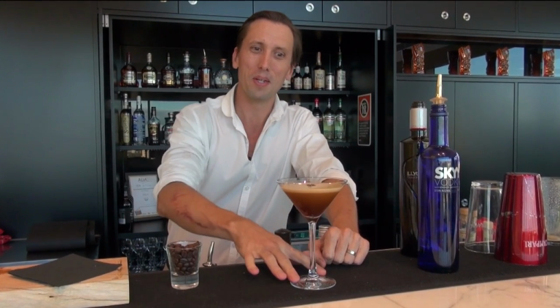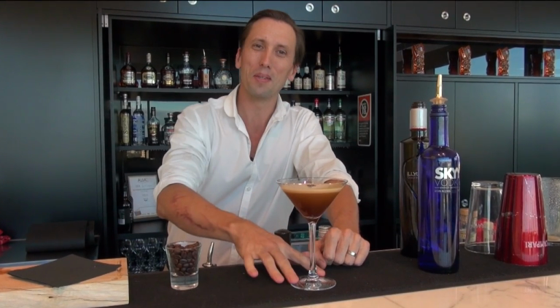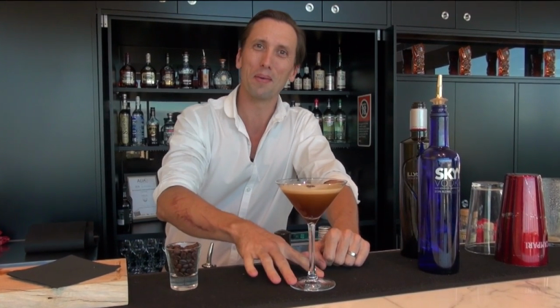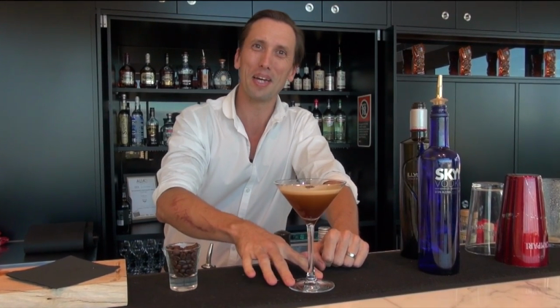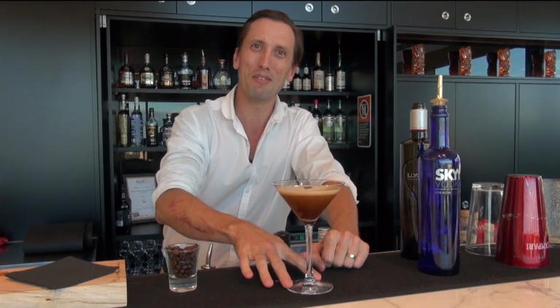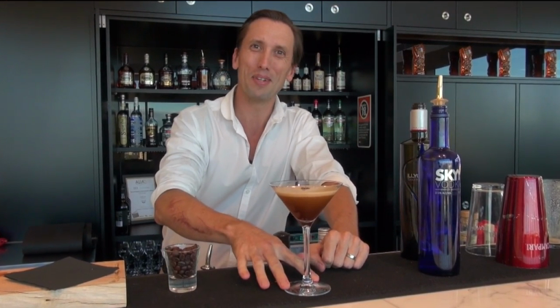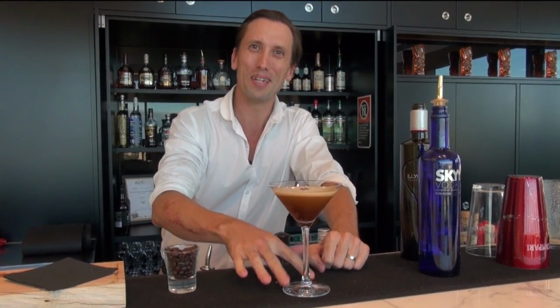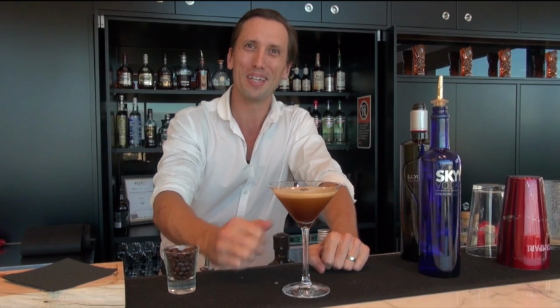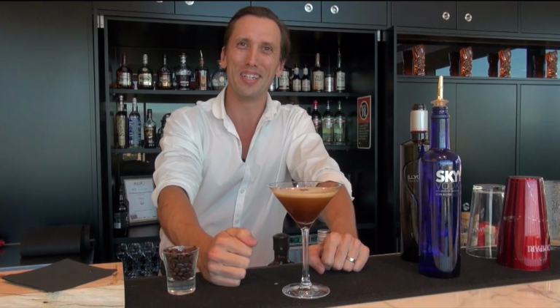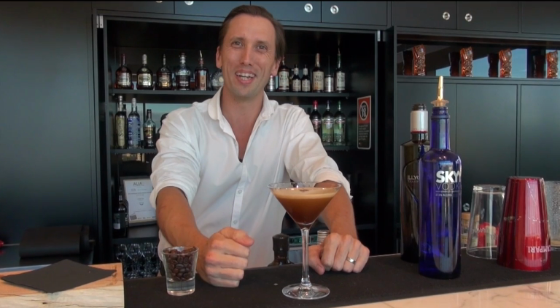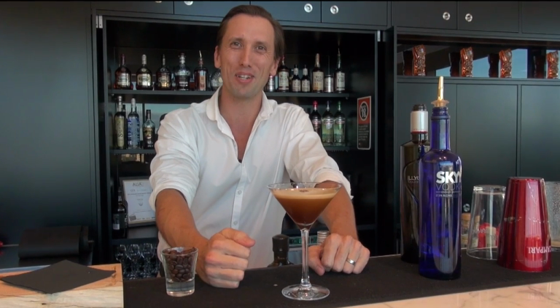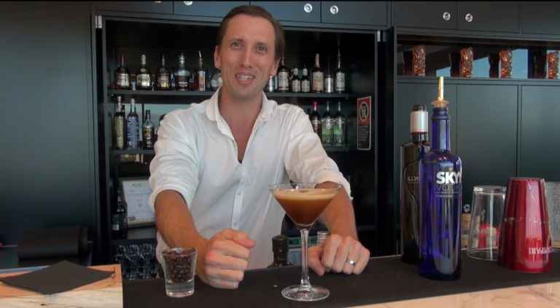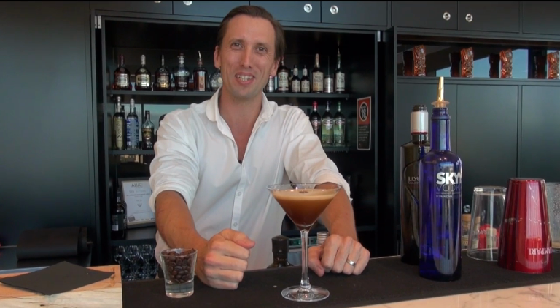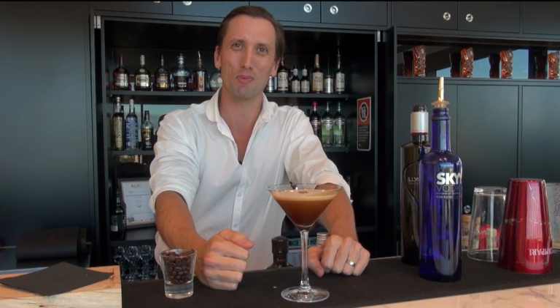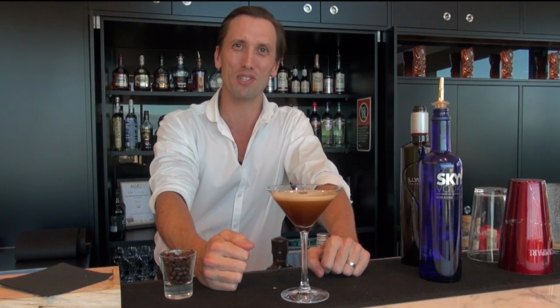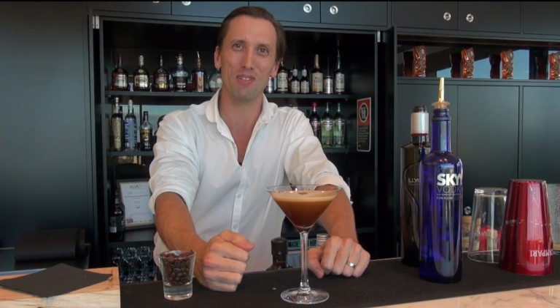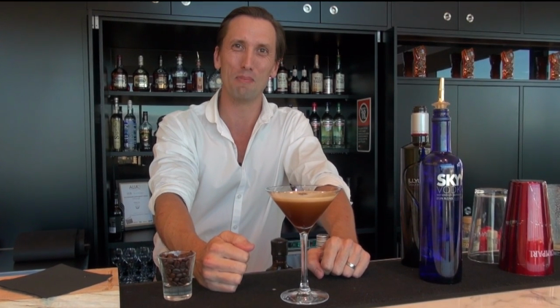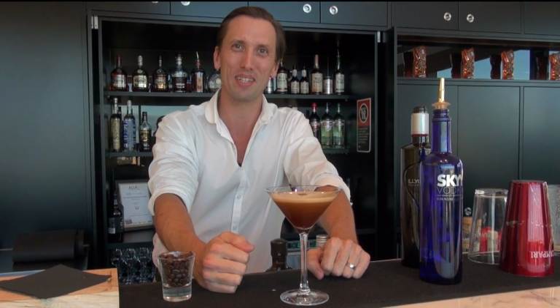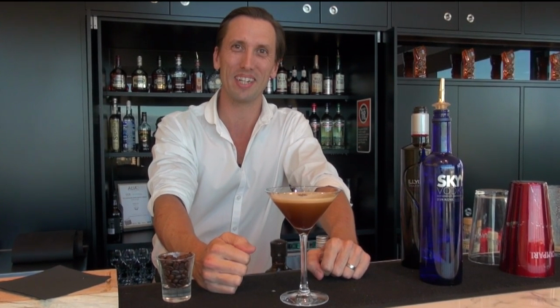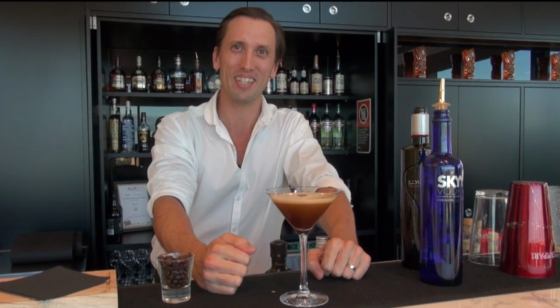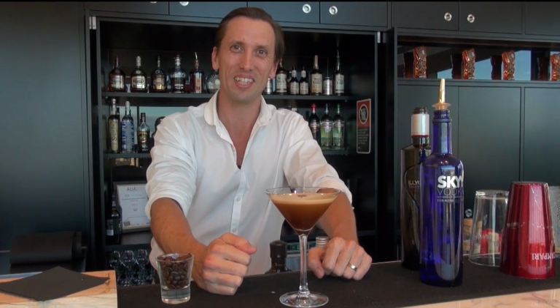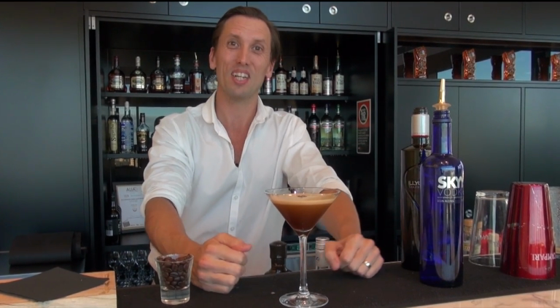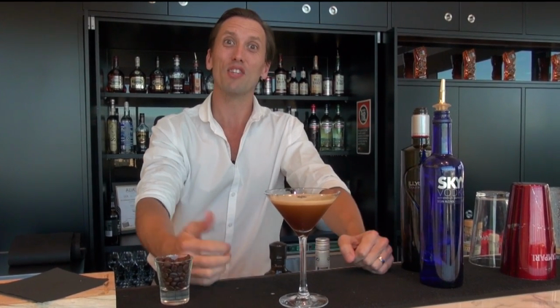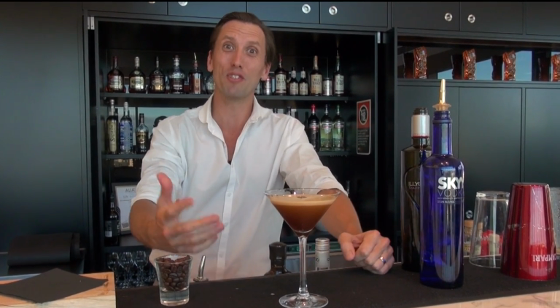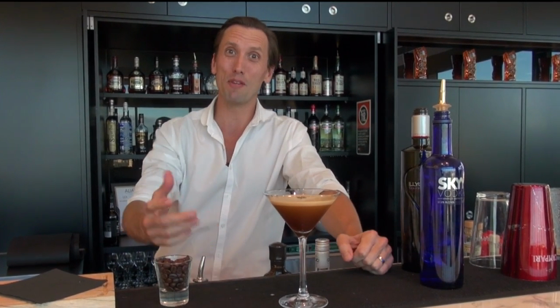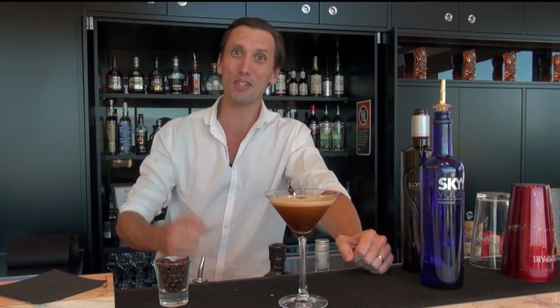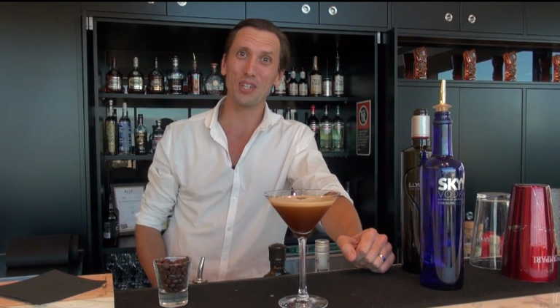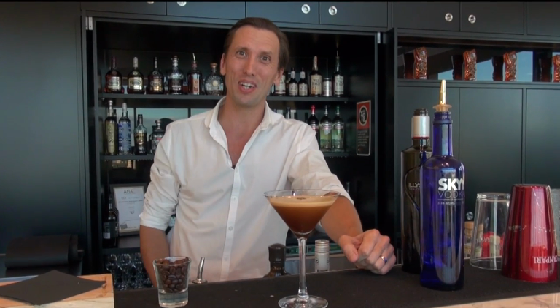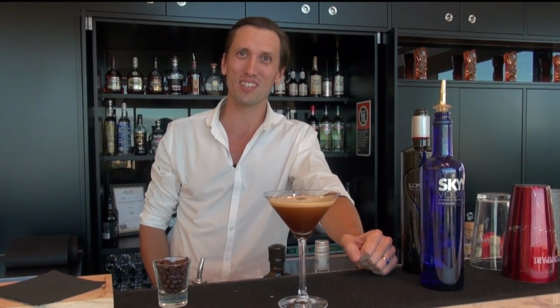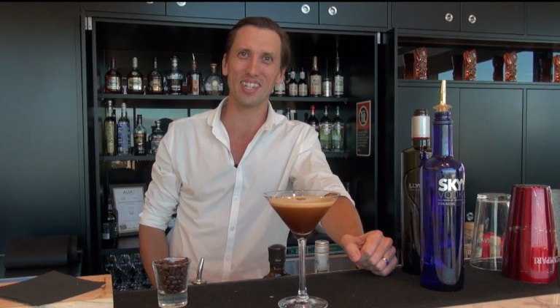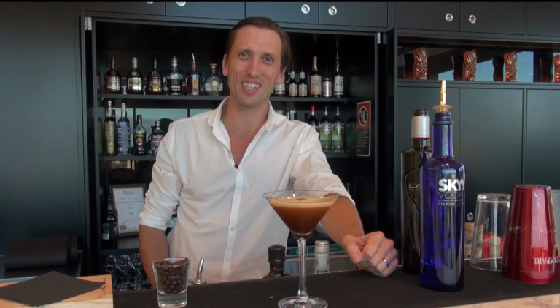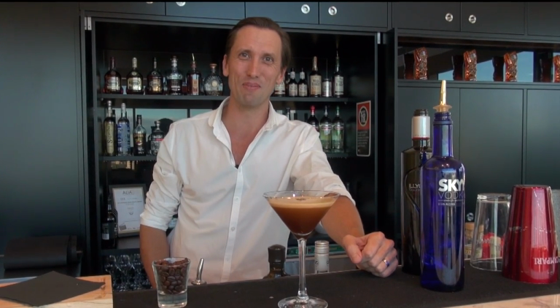There we have a lovely Espresso Martini. Thanks very much. I'll see you next time.